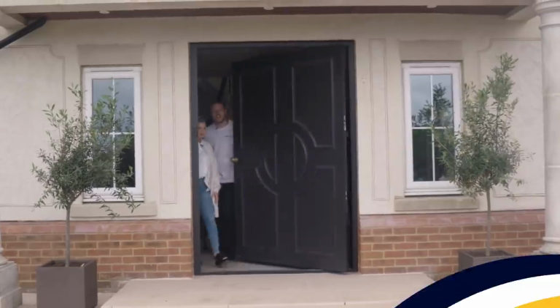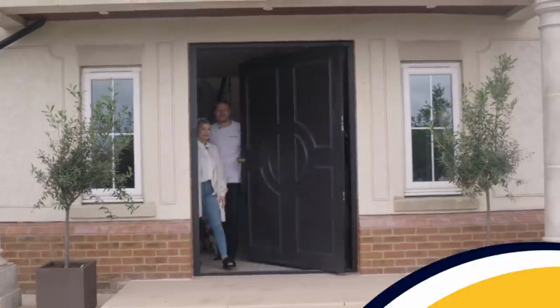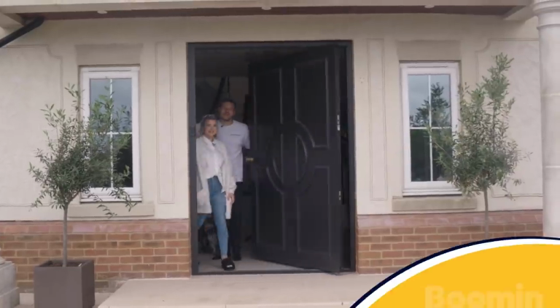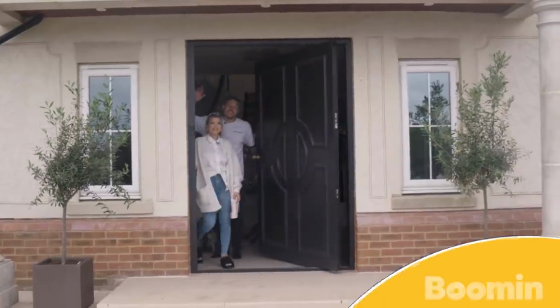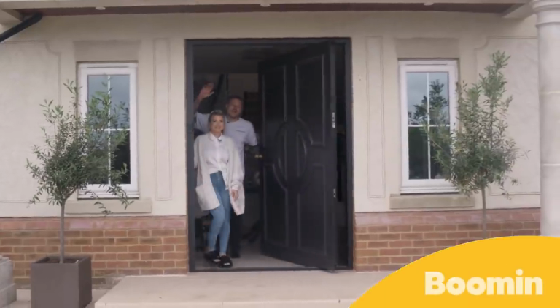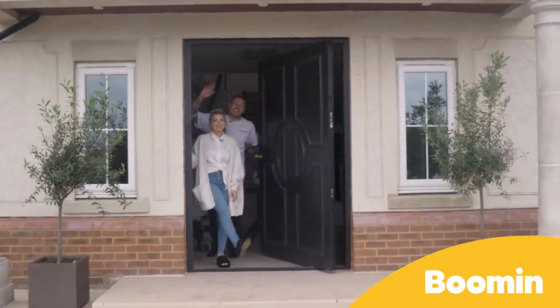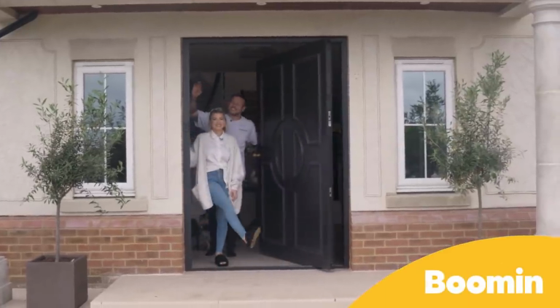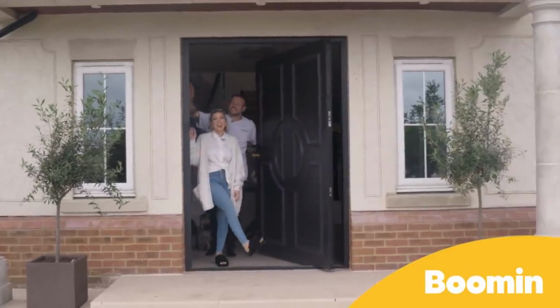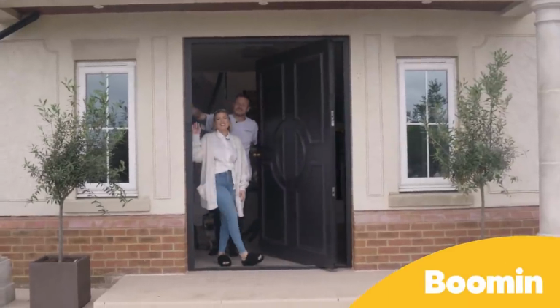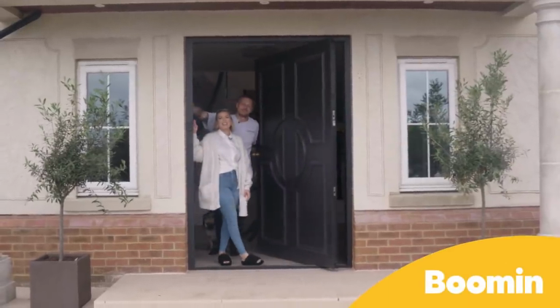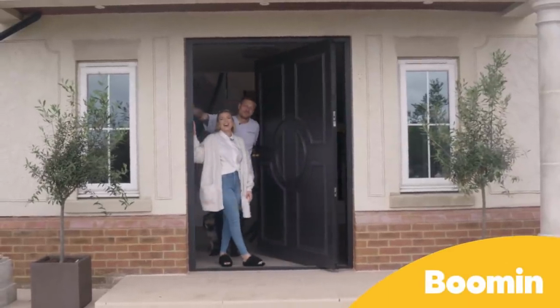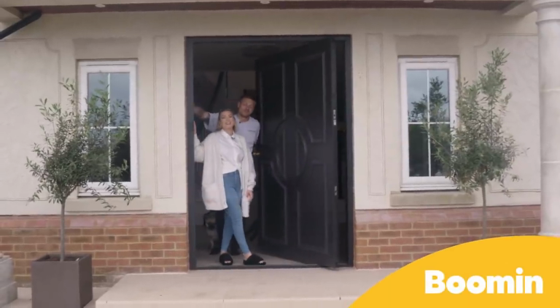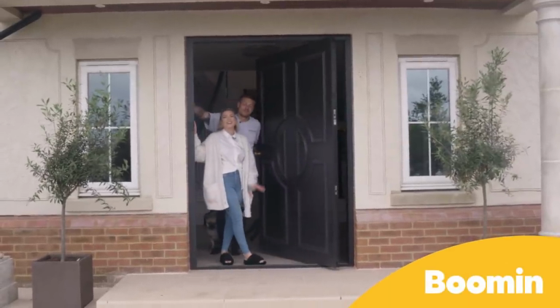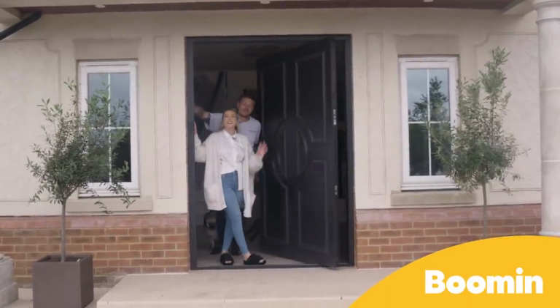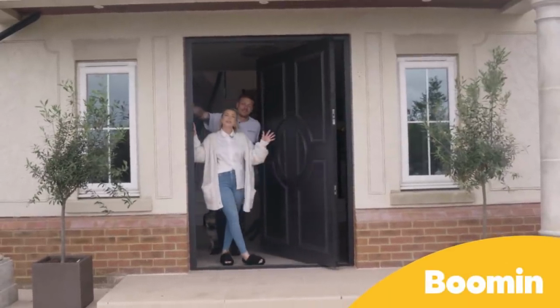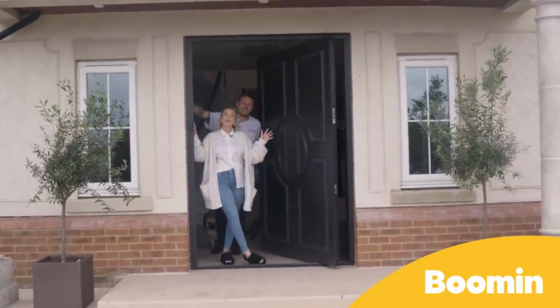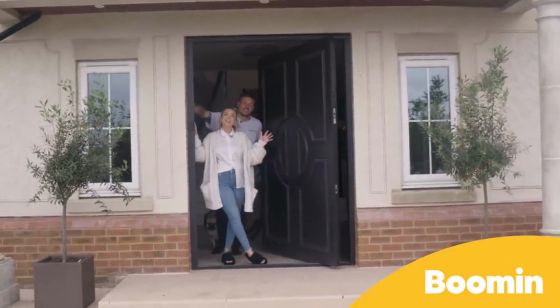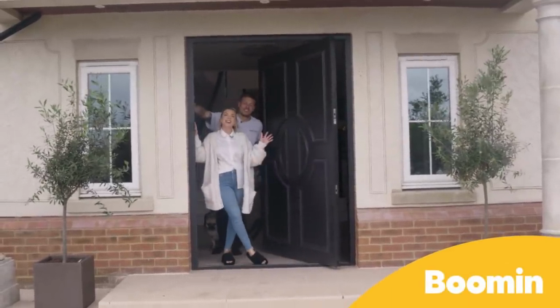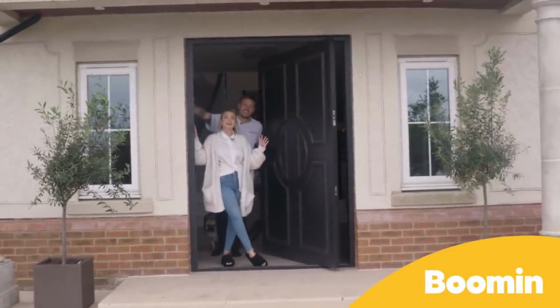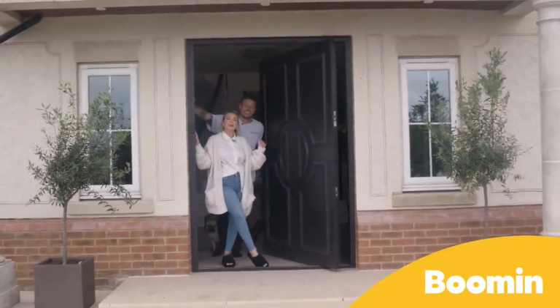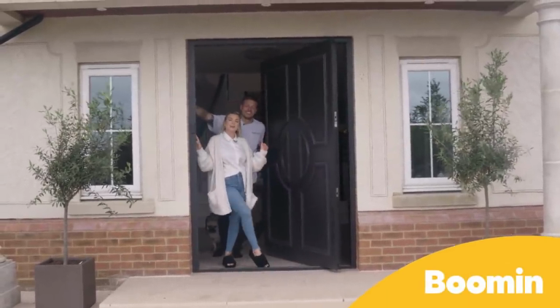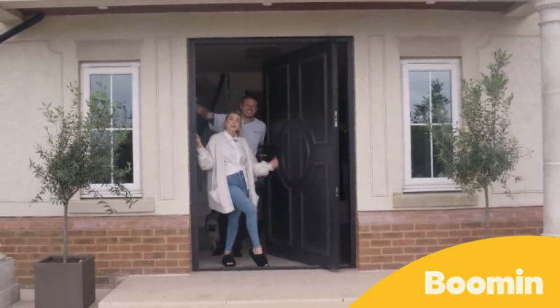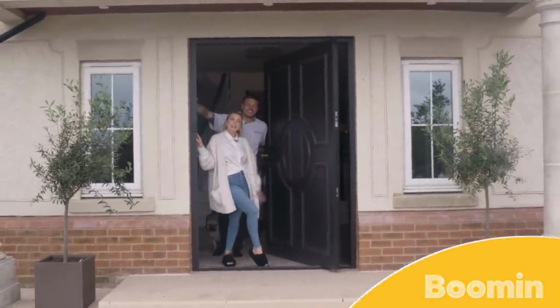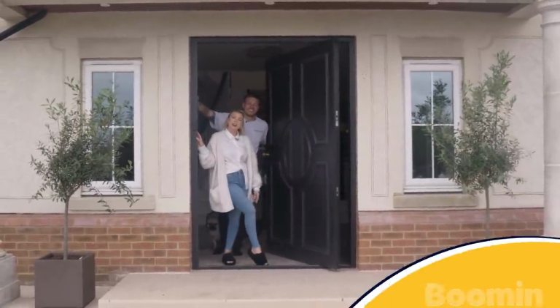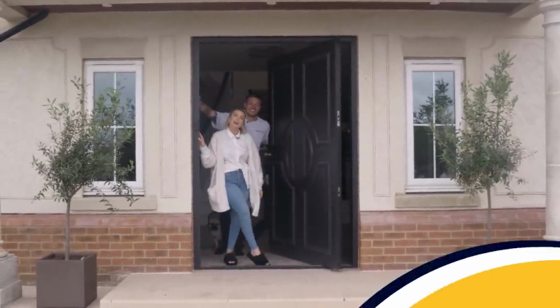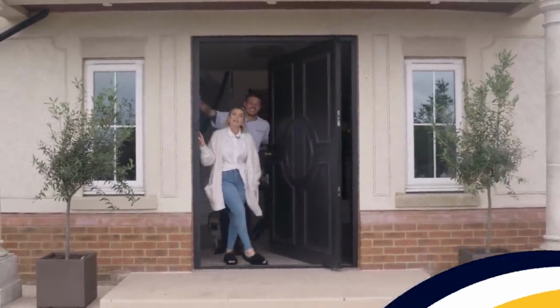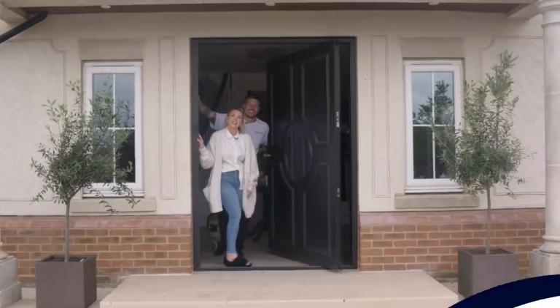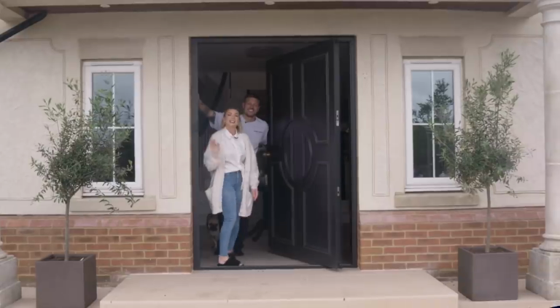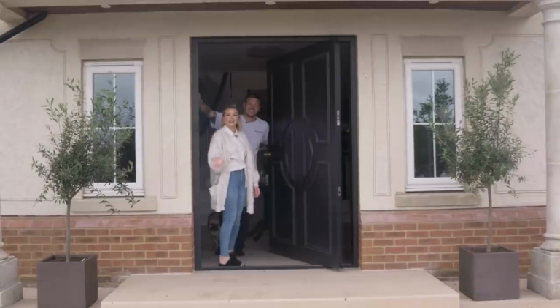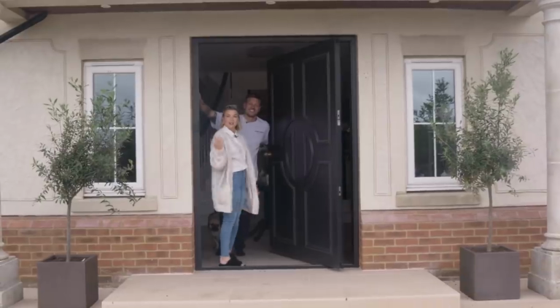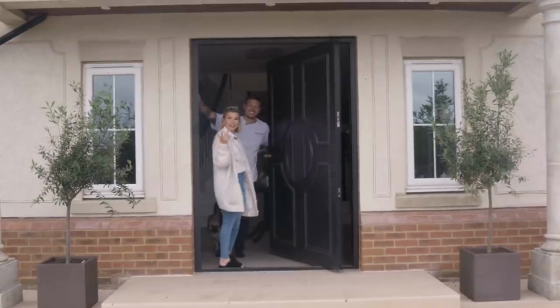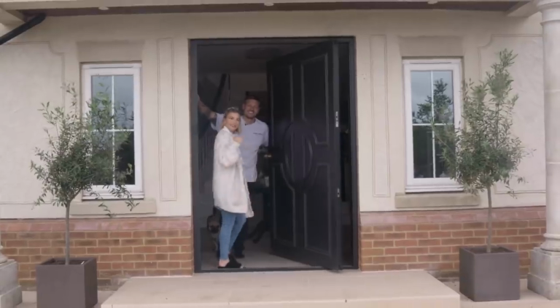Hi Boomin, I'm Alex. I'm Olivia and we are so super excited to welcome you into our home today, so come on in.